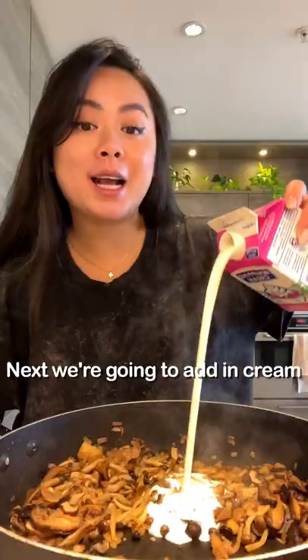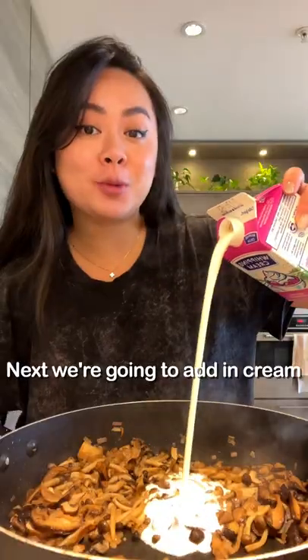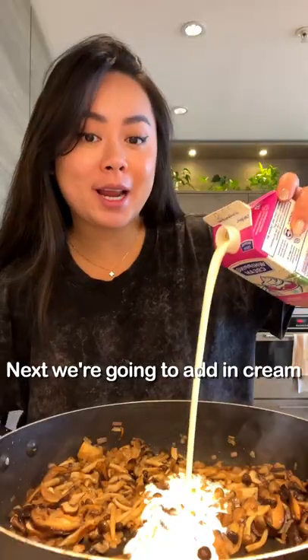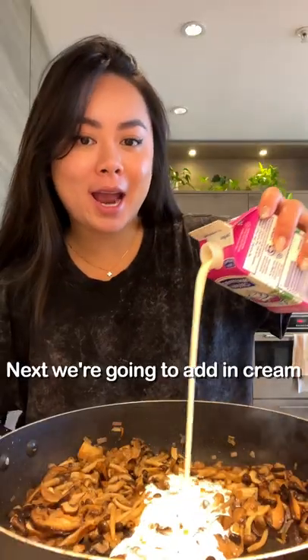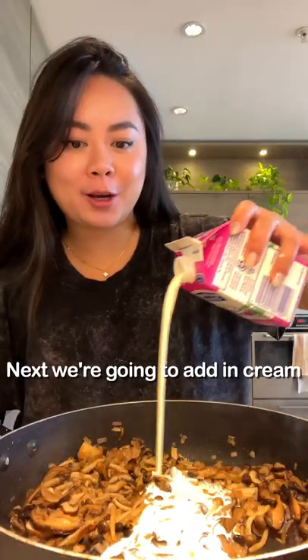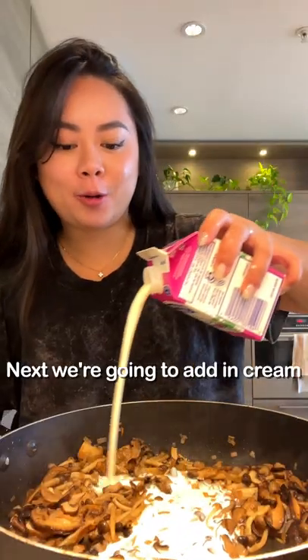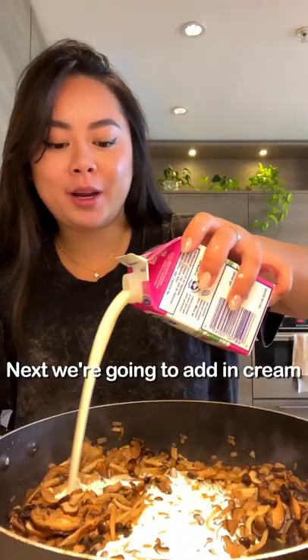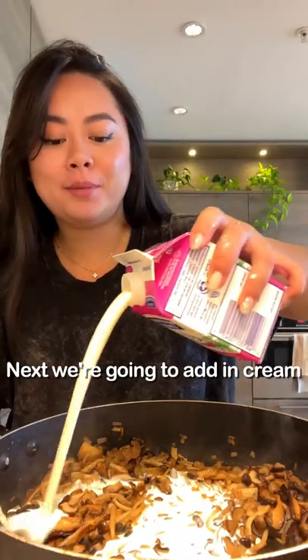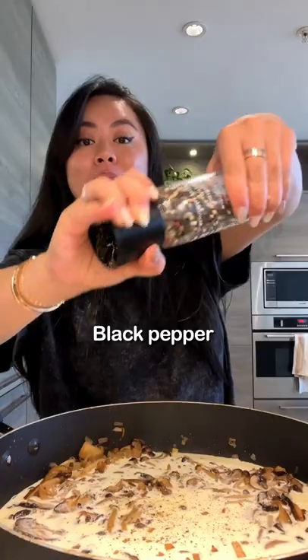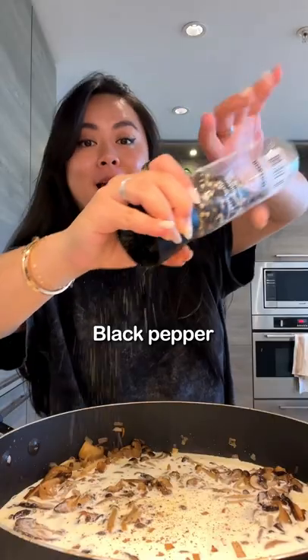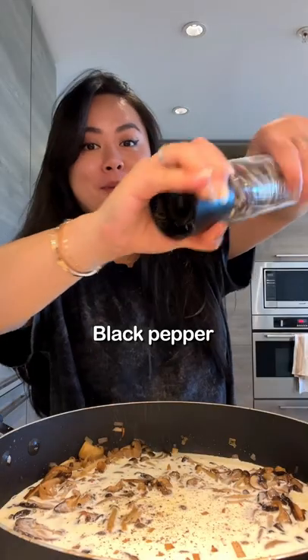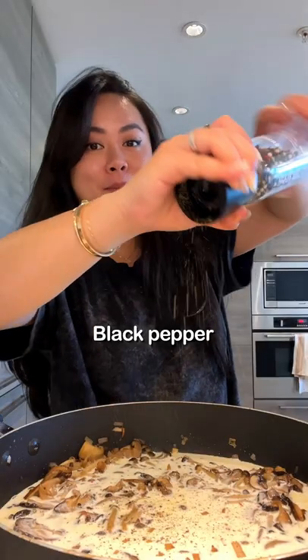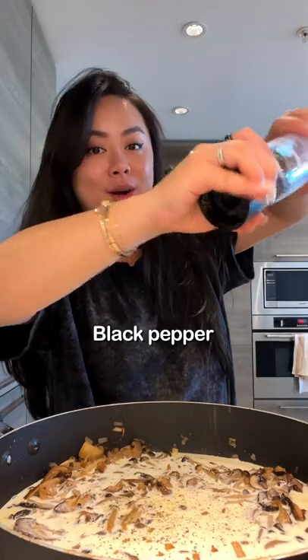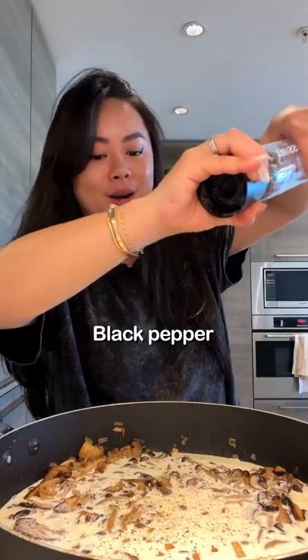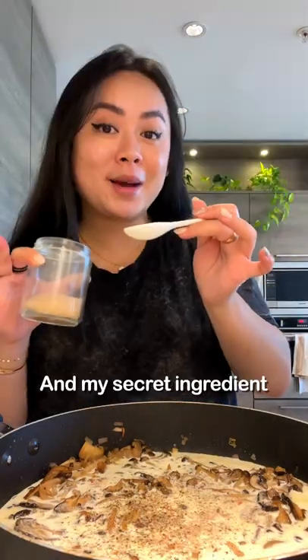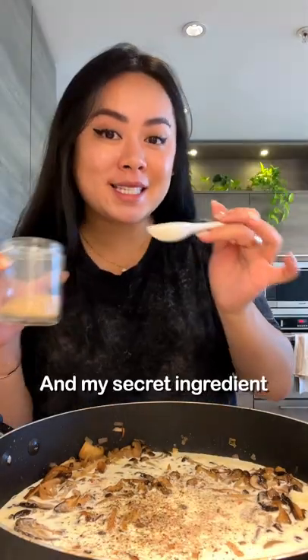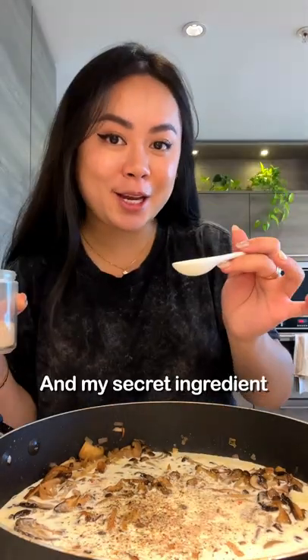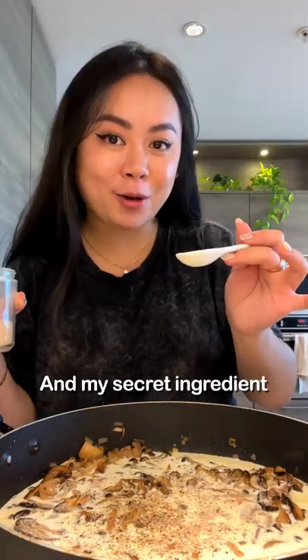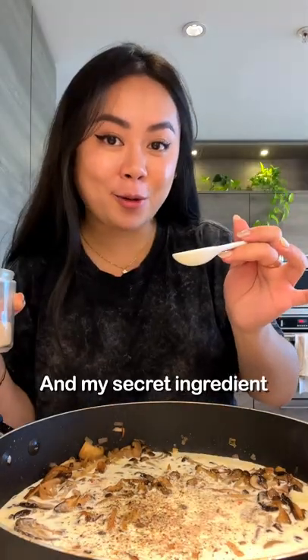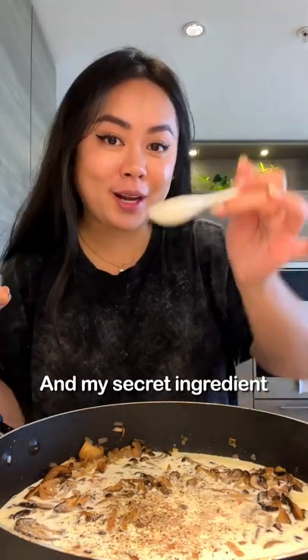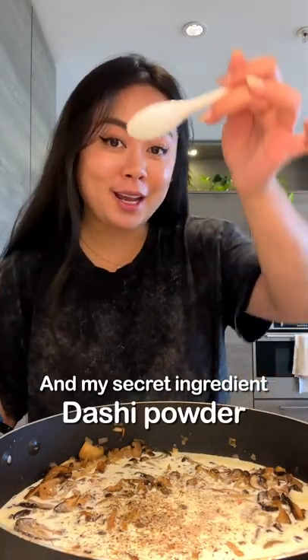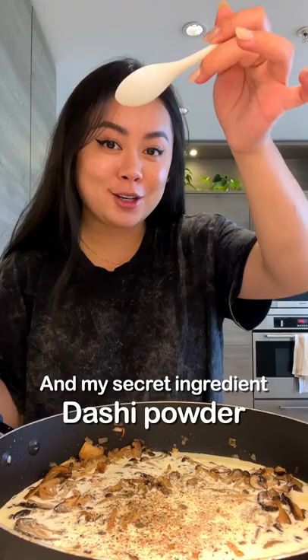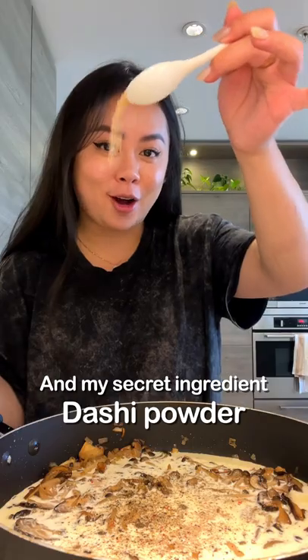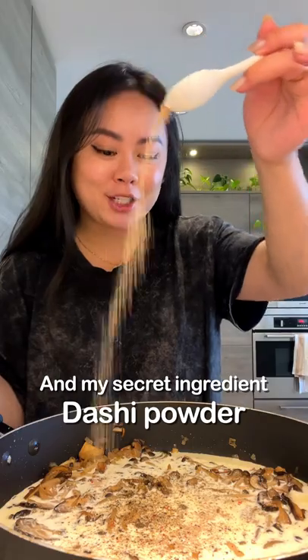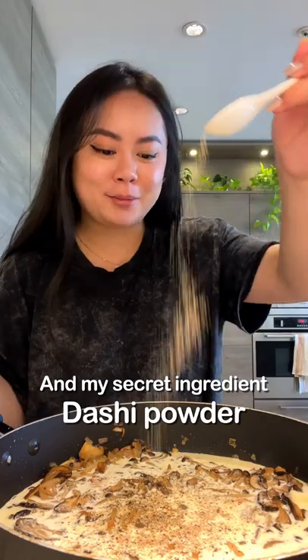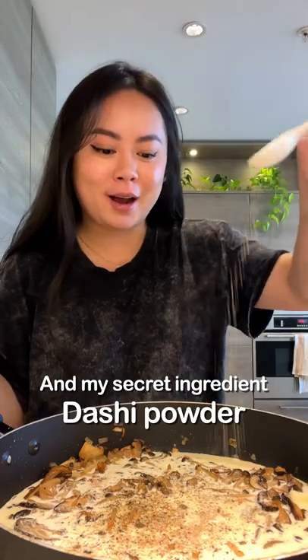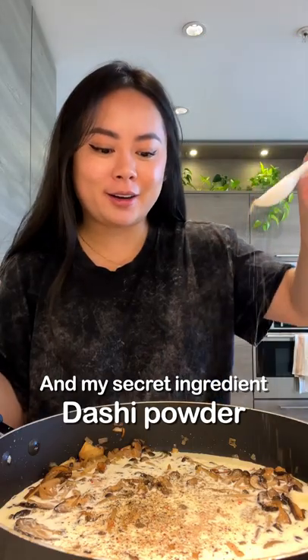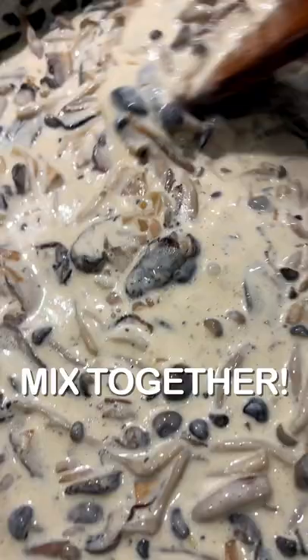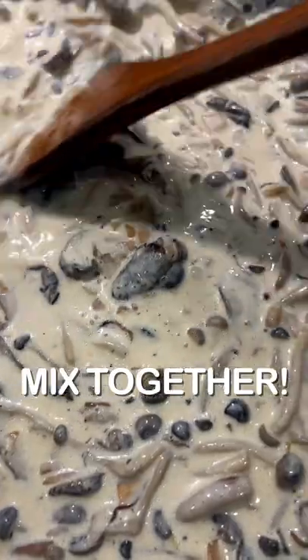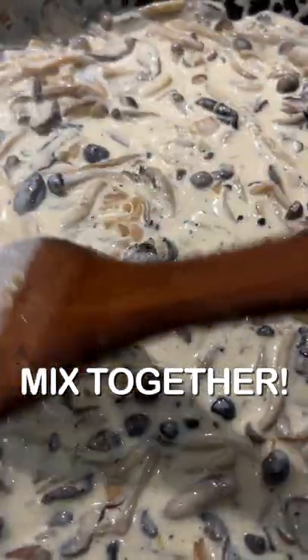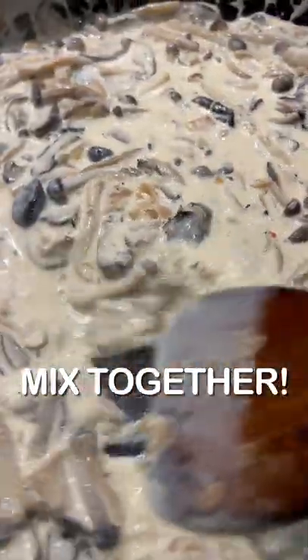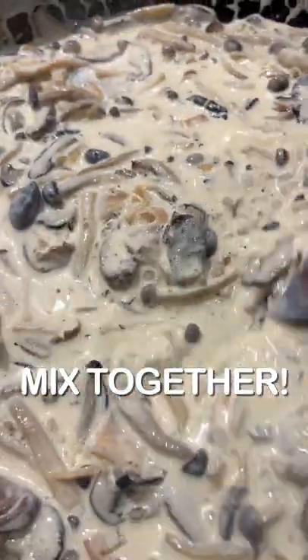Next, we're gonna add in cream, black pepper, and my secret ingredient — dashi powder. Mix together.